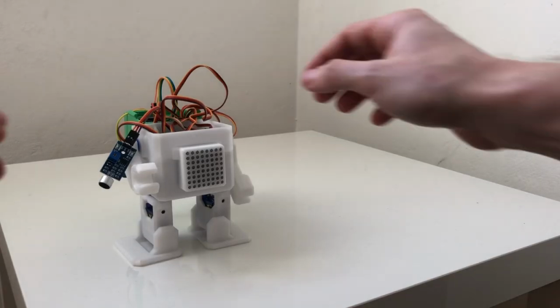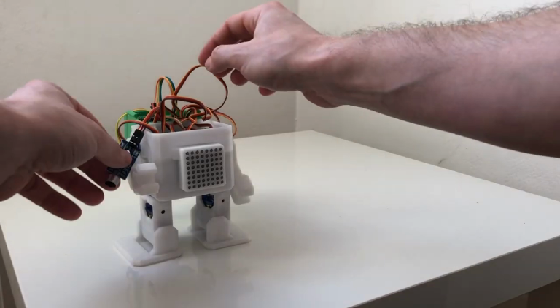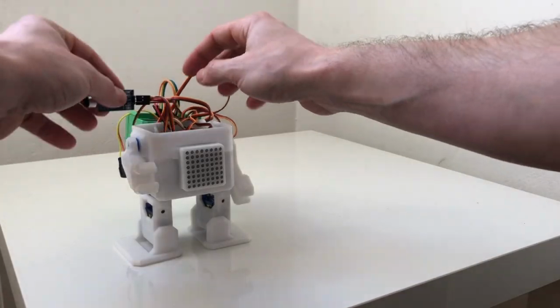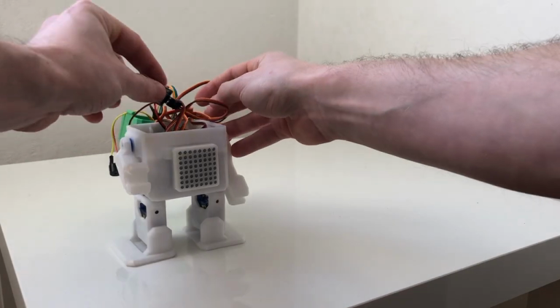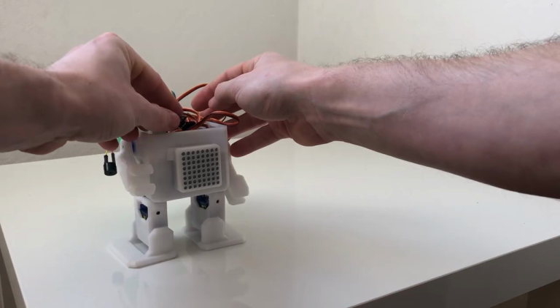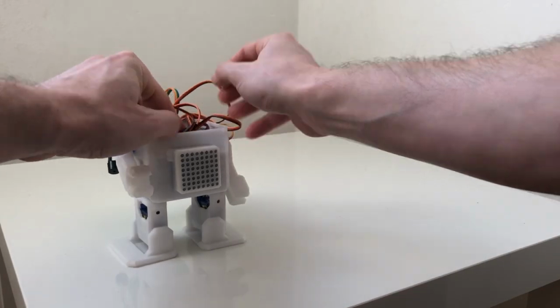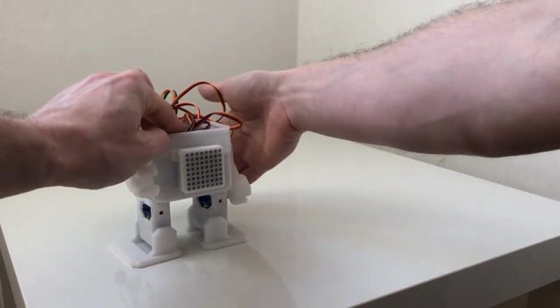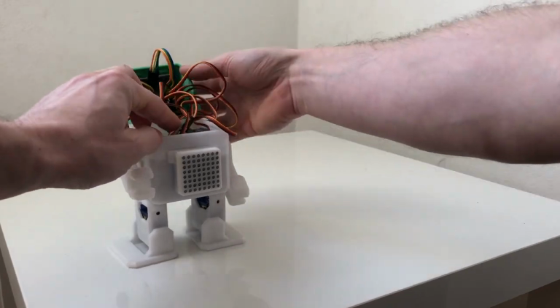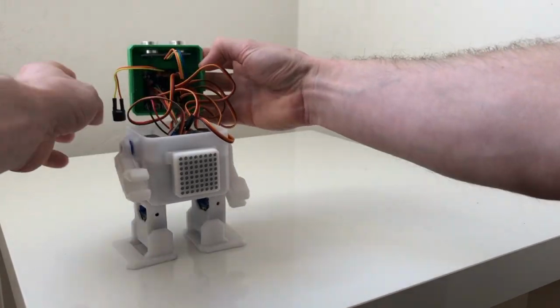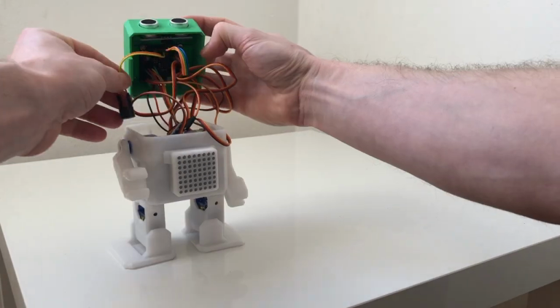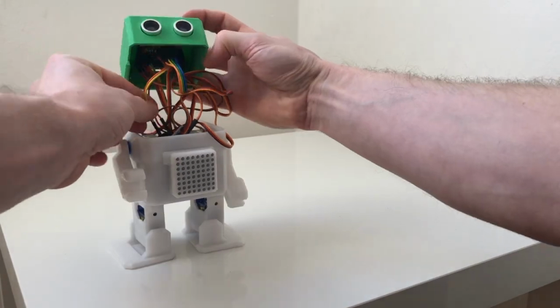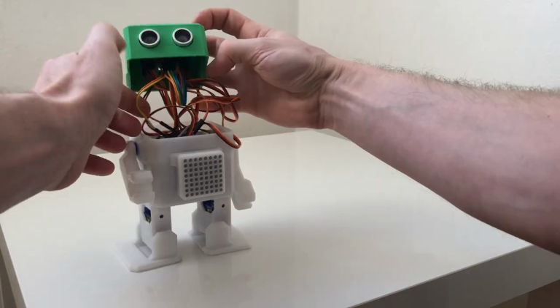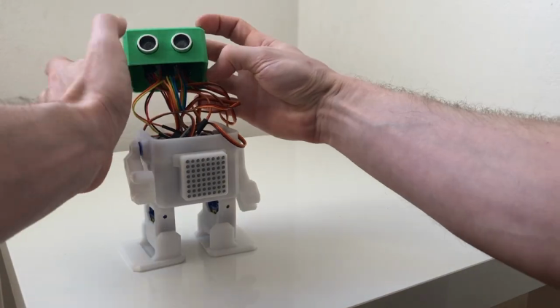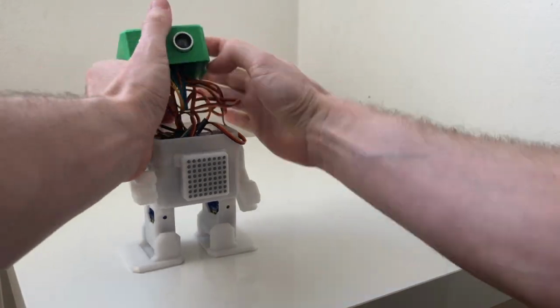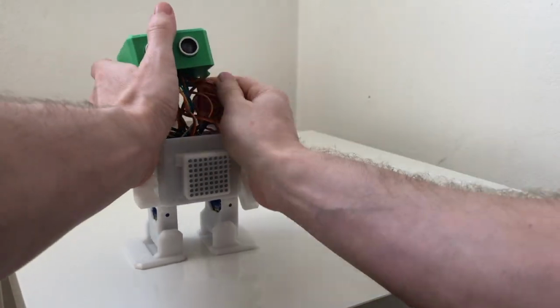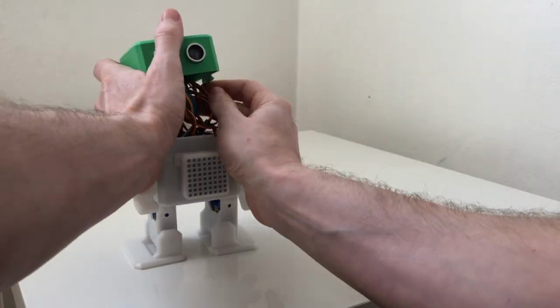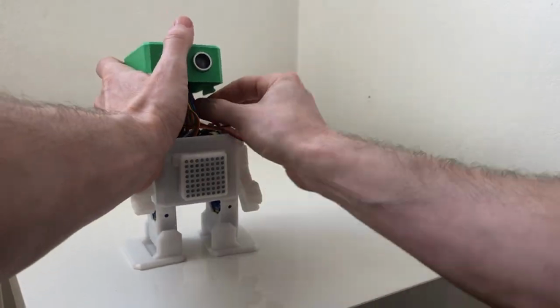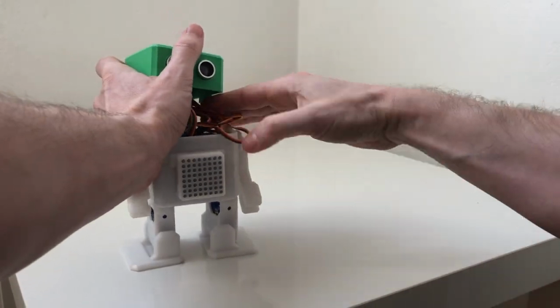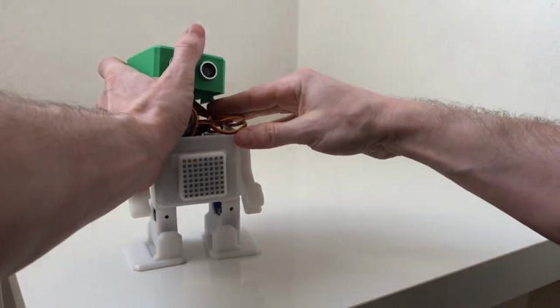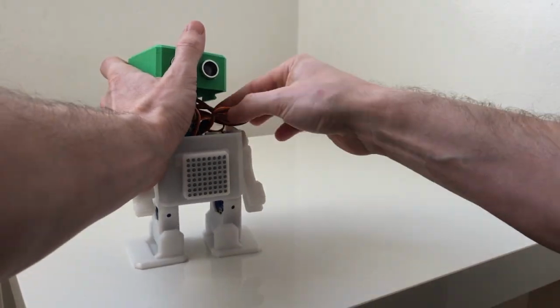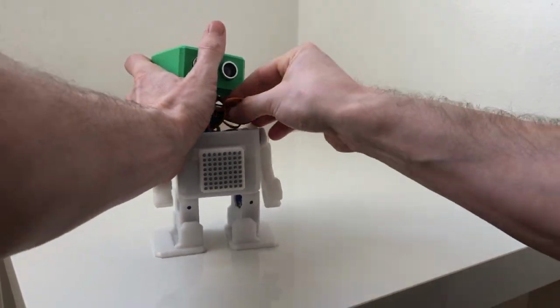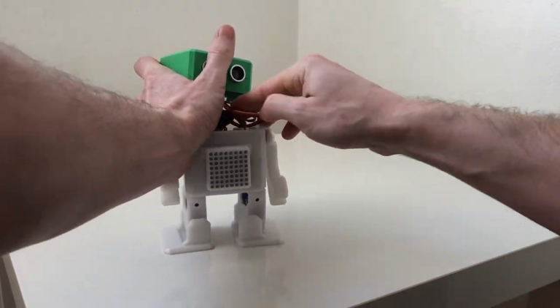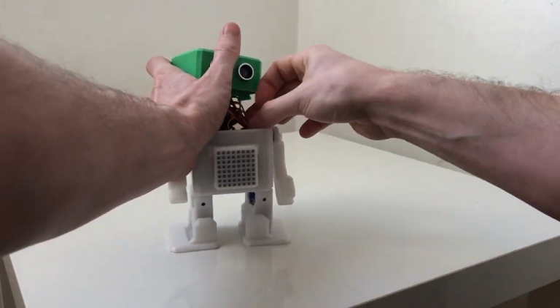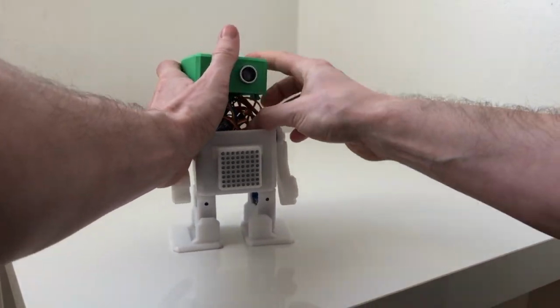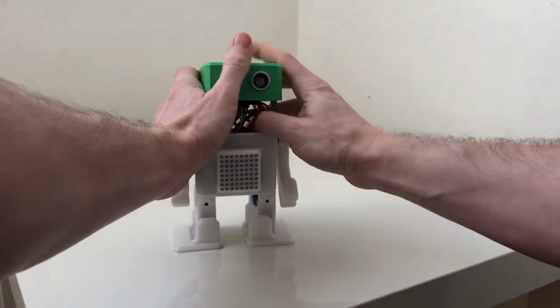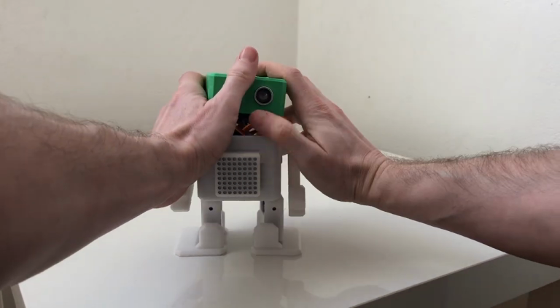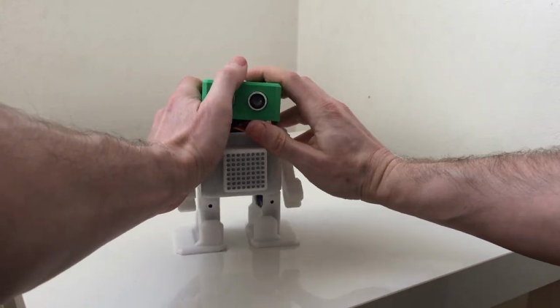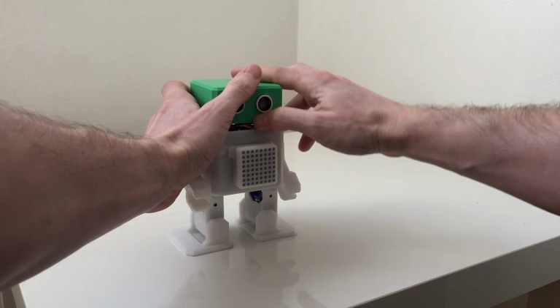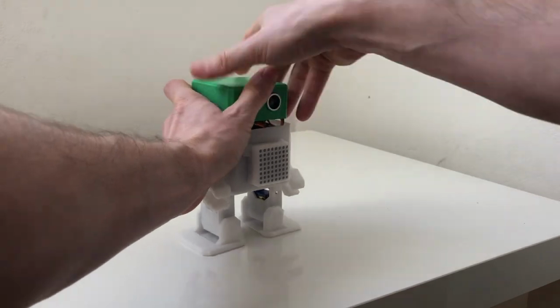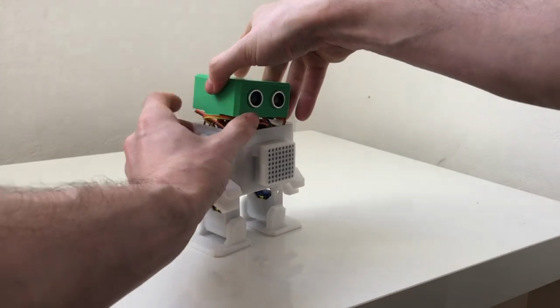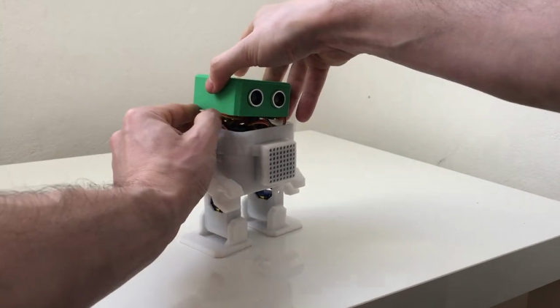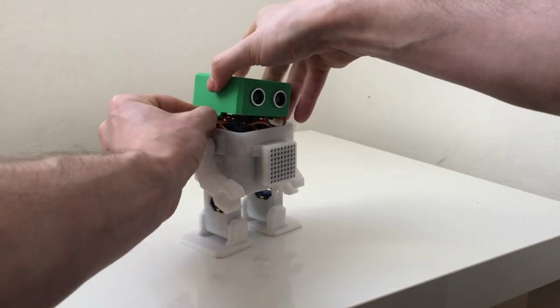And there you go, just clip the head on your otohumanoid and it is now built and connected.